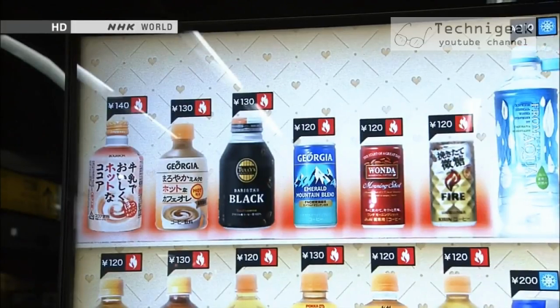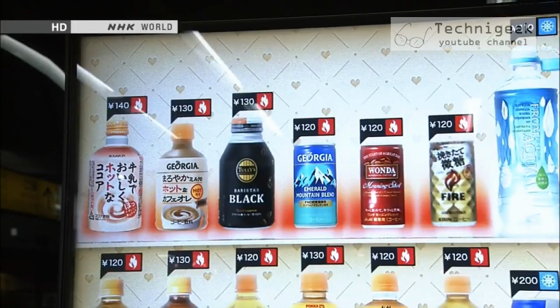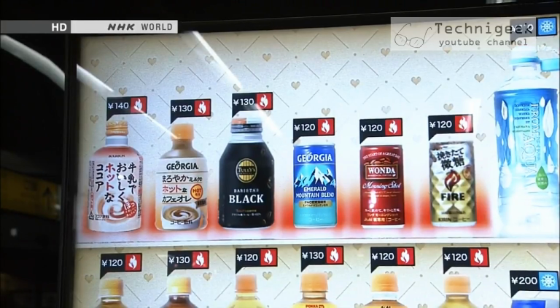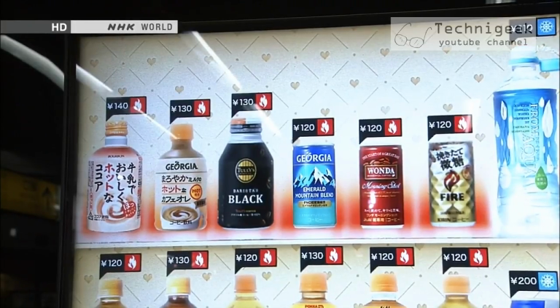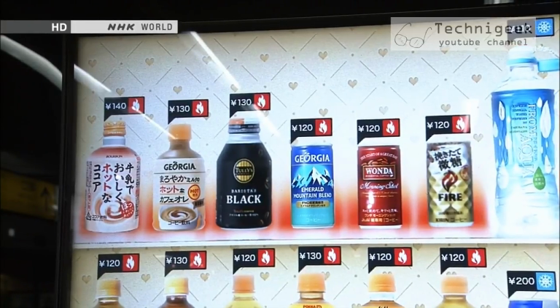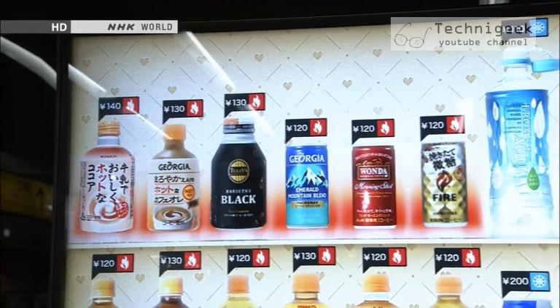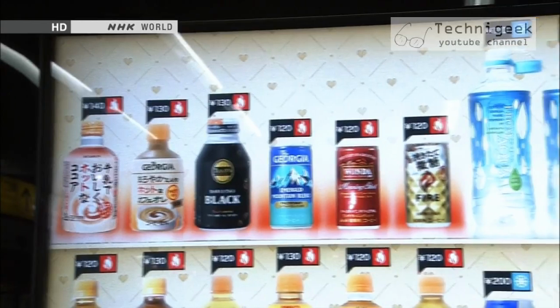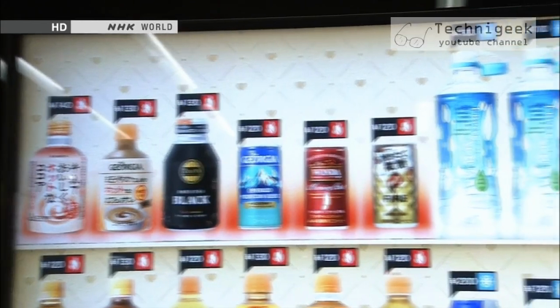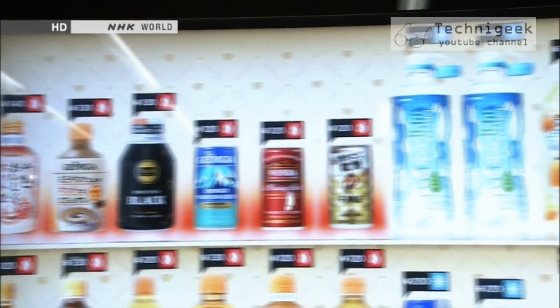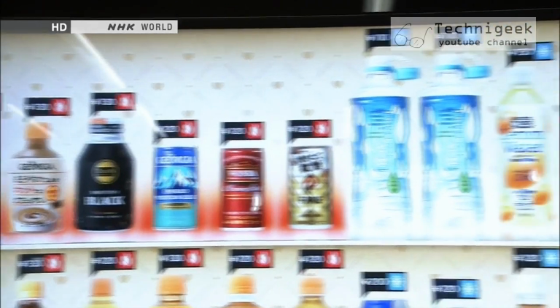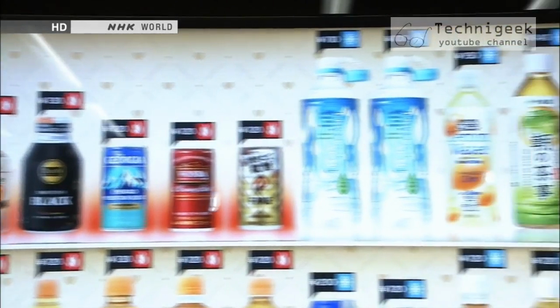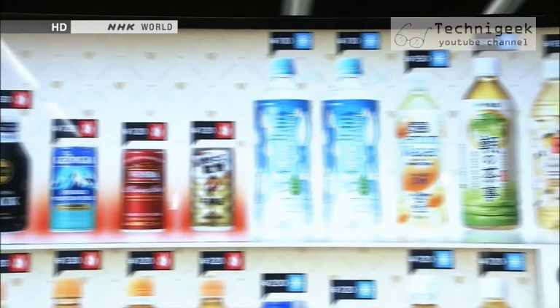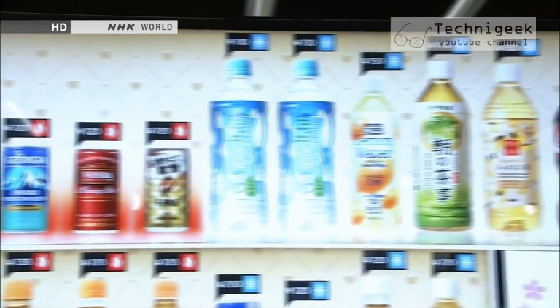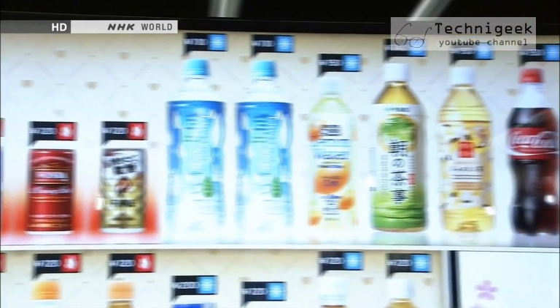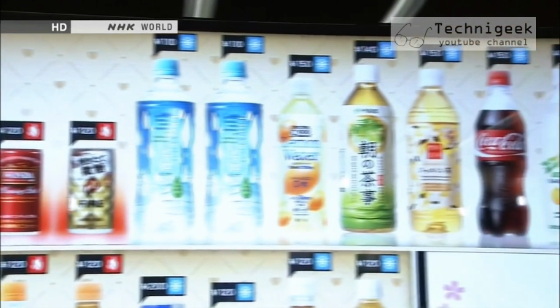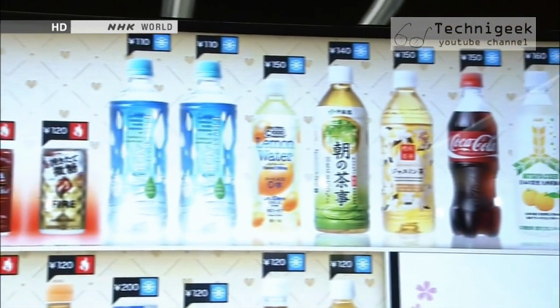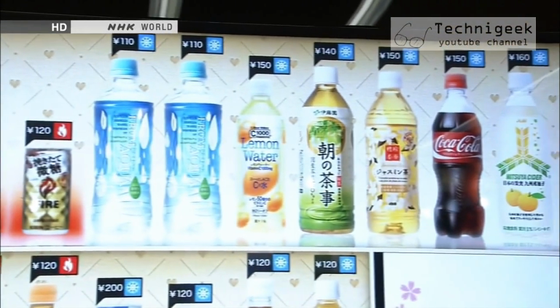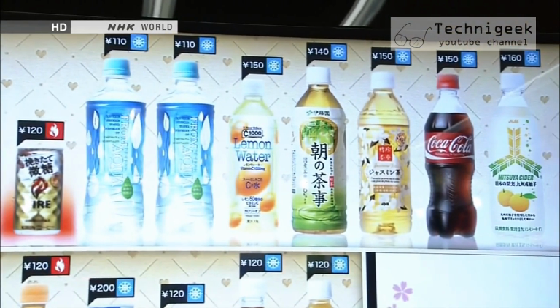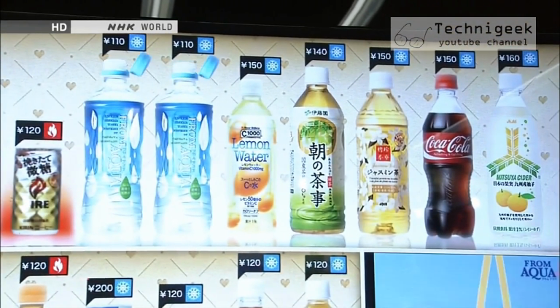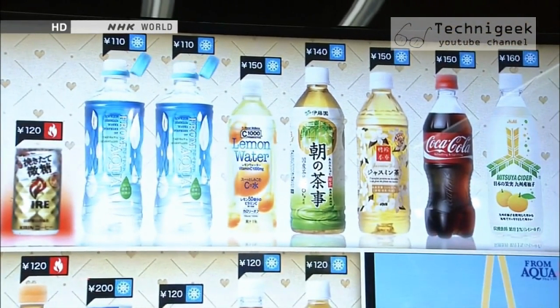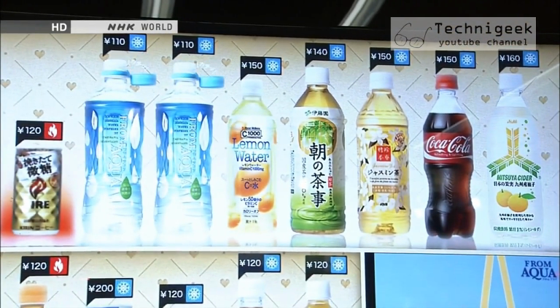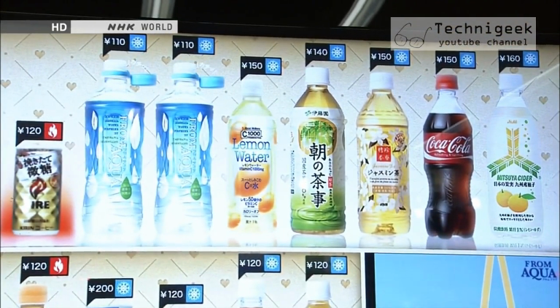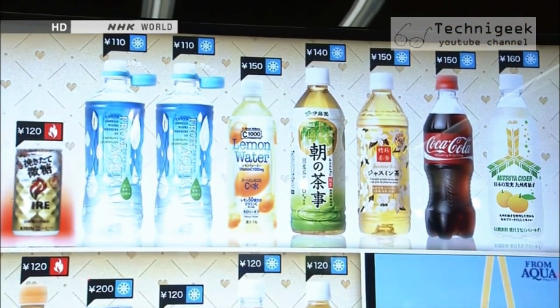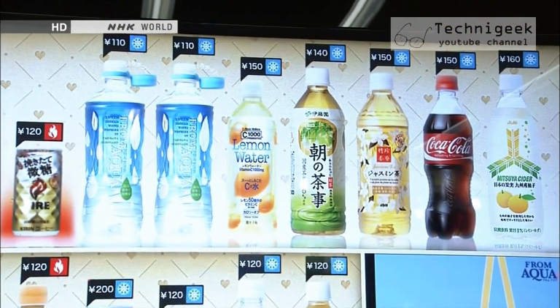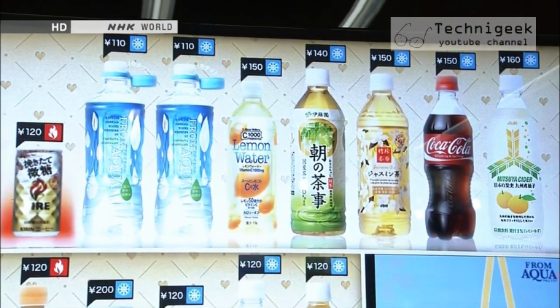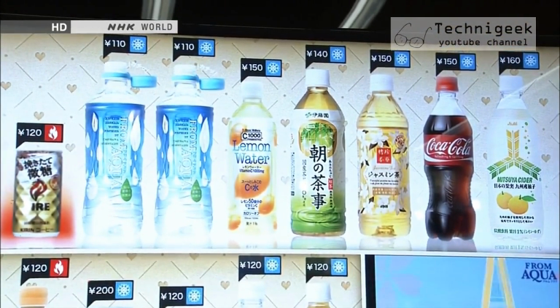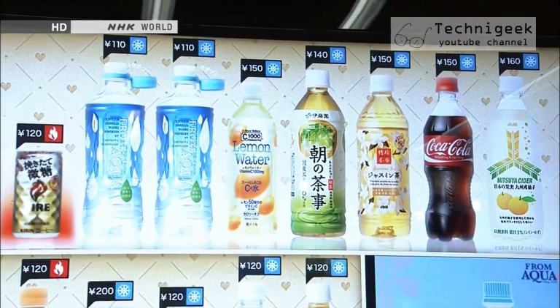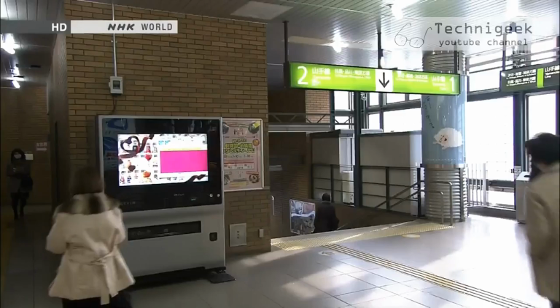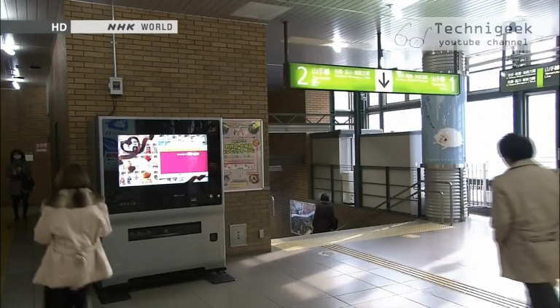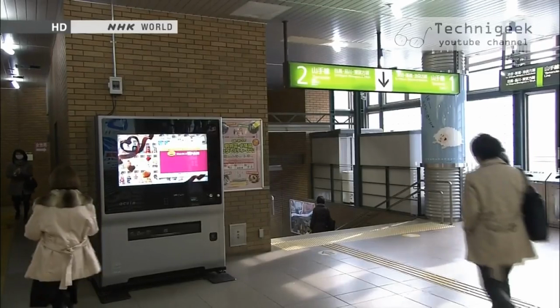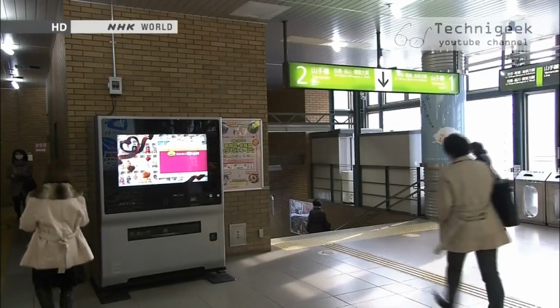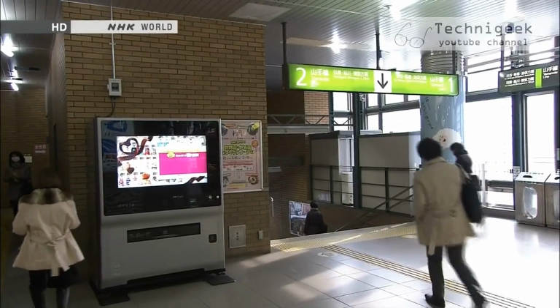Vending machines have to evolve with the times, just like other devices. If you want to see Japan's latest and greatest gadgets, we can suggest some places in Tokyo to go.